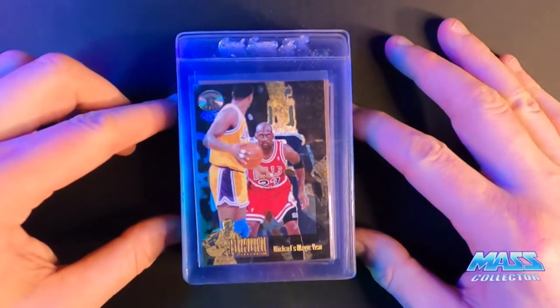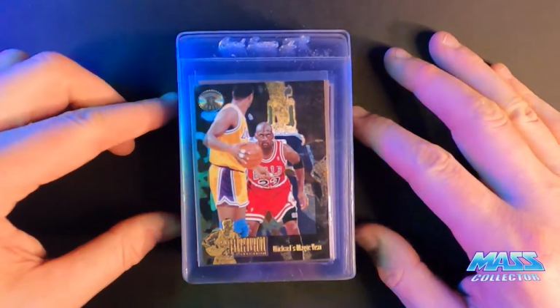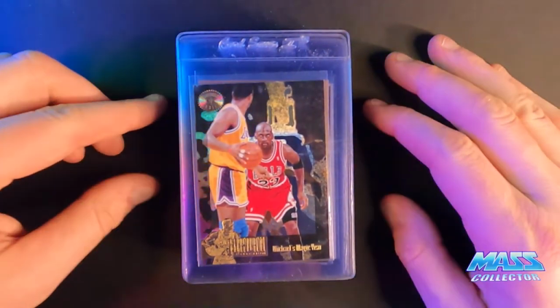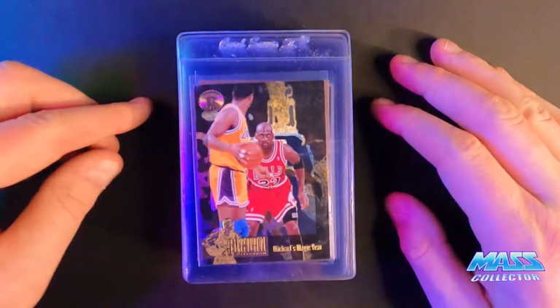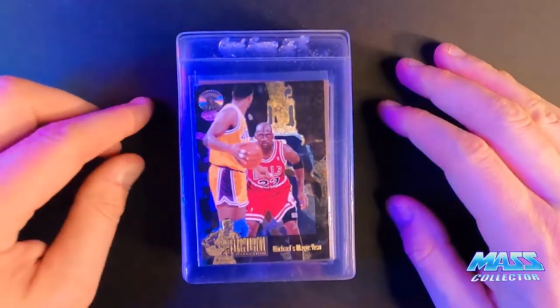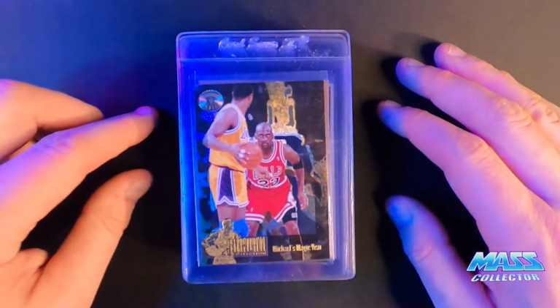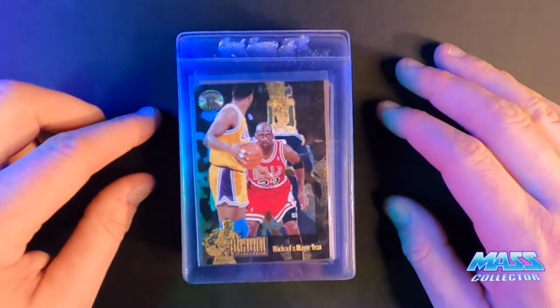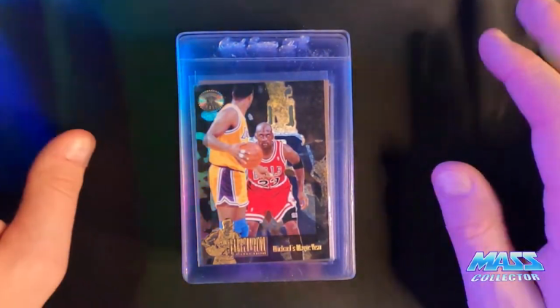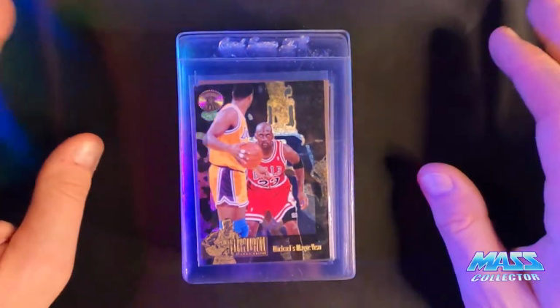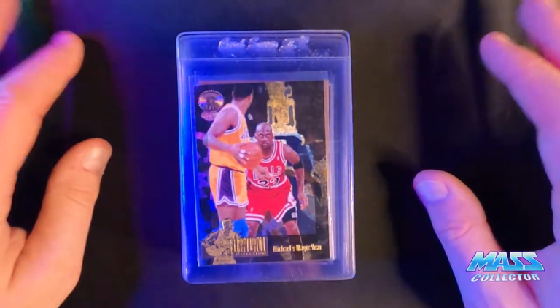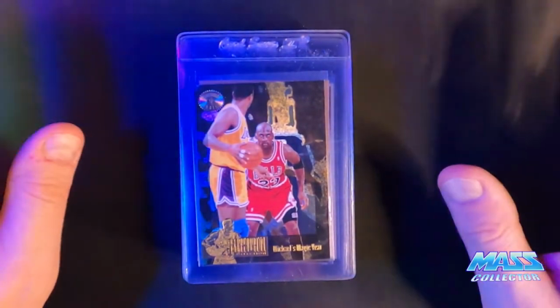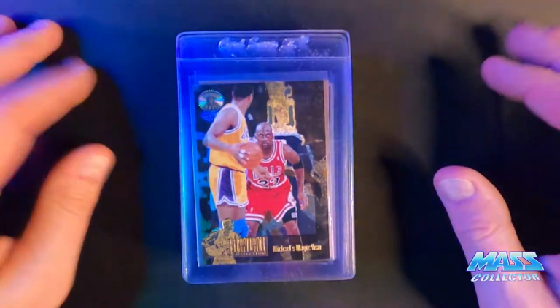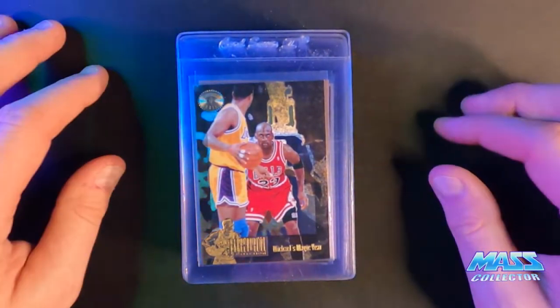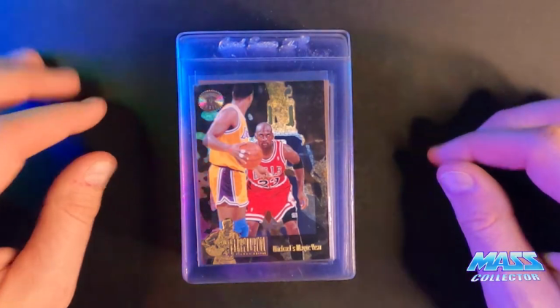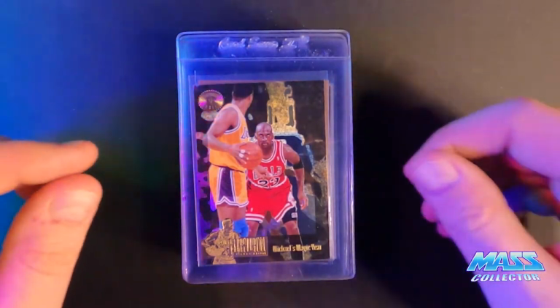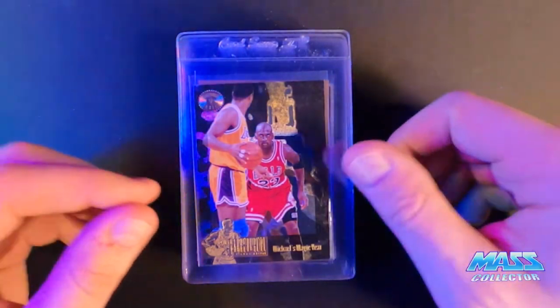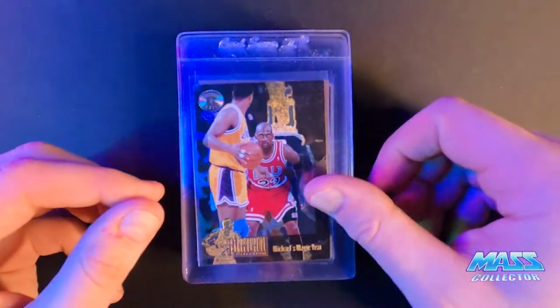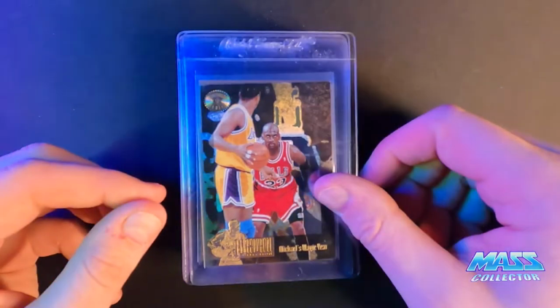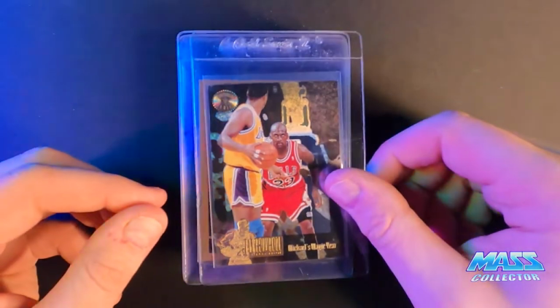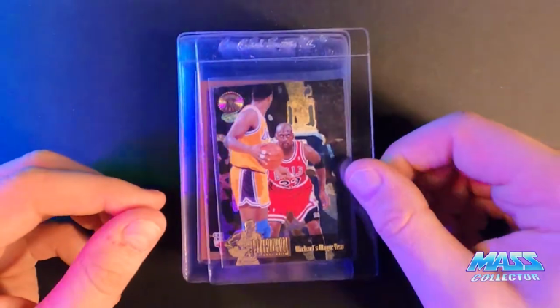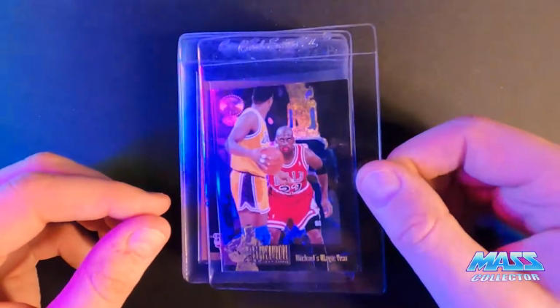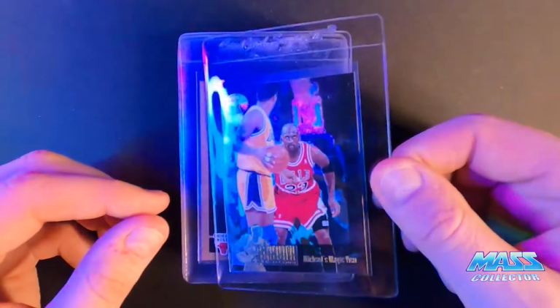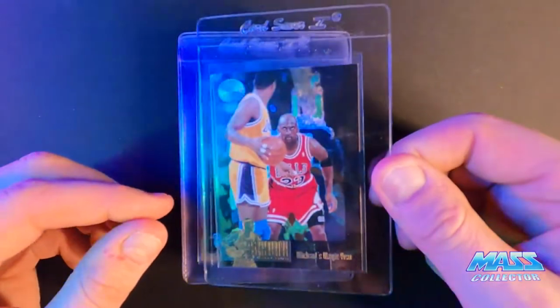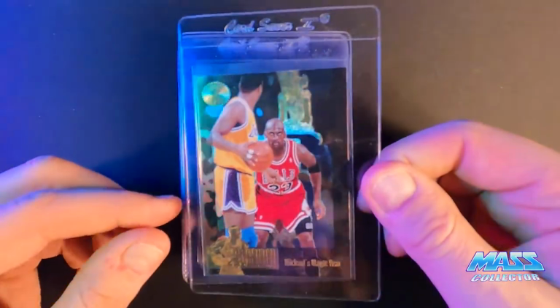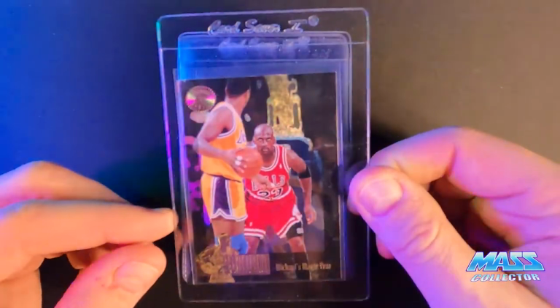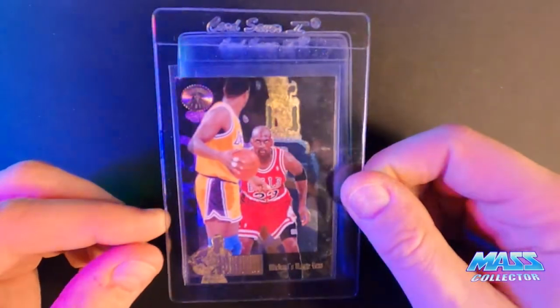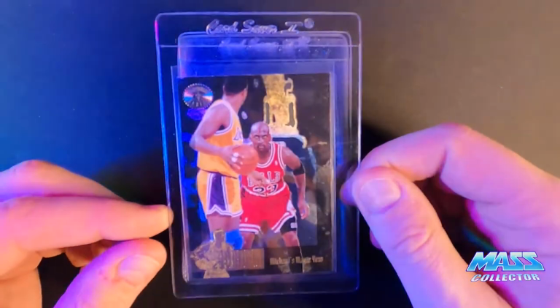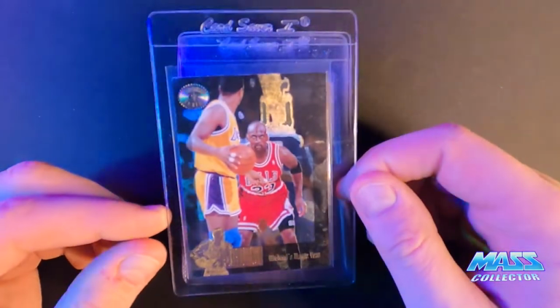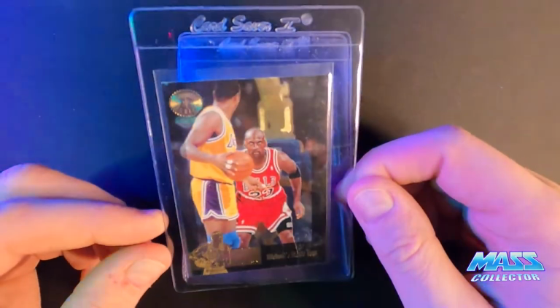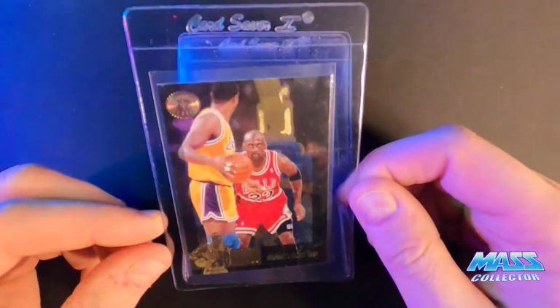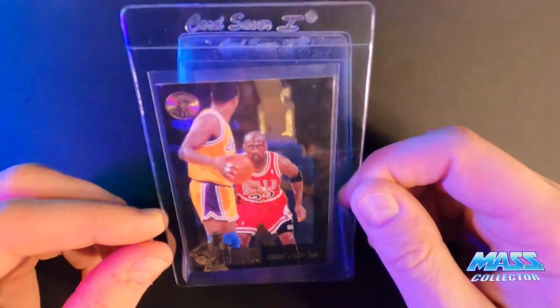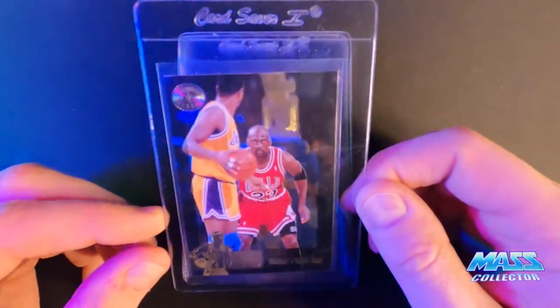So here we go — 30 cards, modern value submission. These are 12 bucks a card. I got the submission in before the price increase.